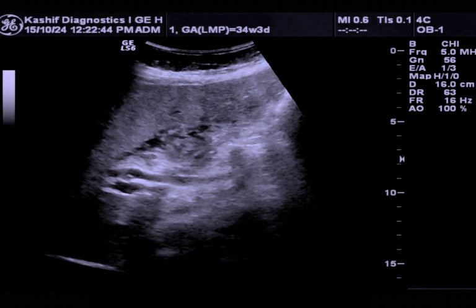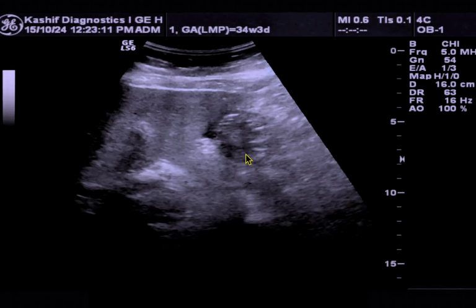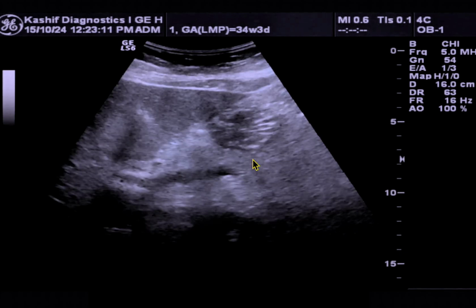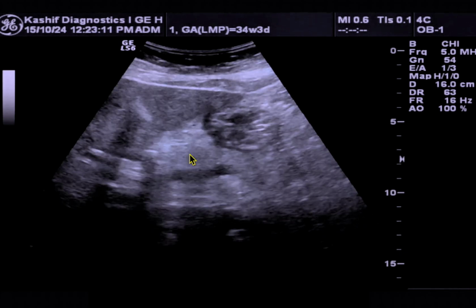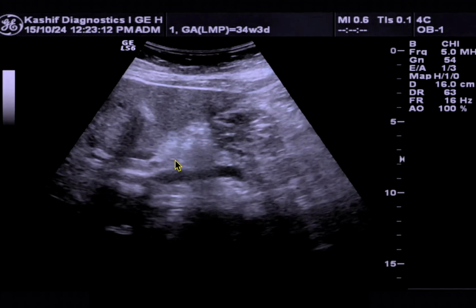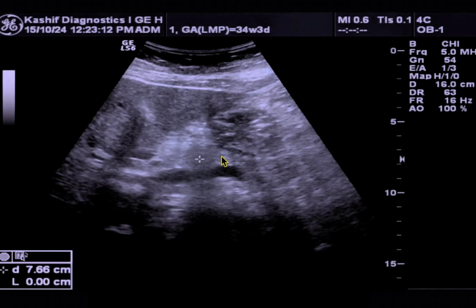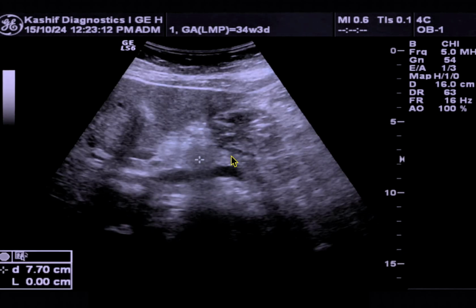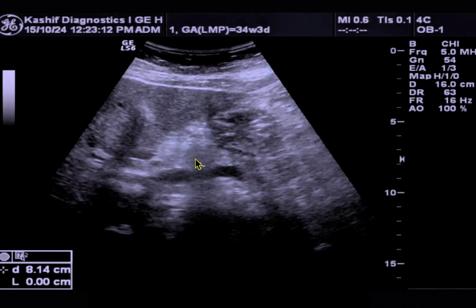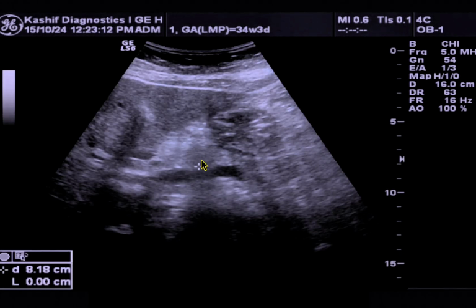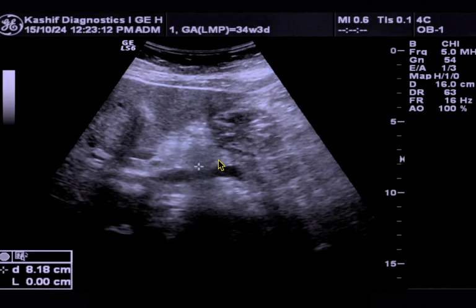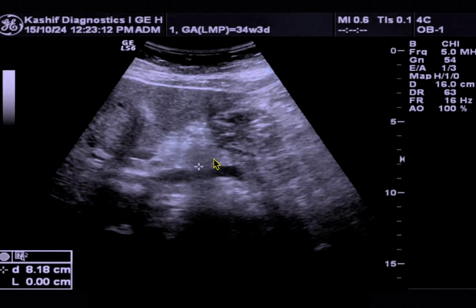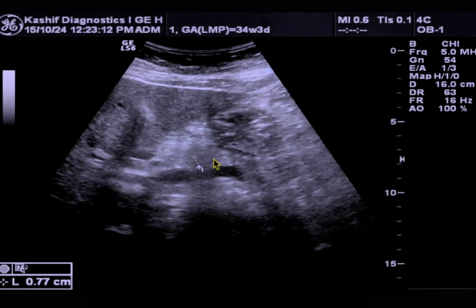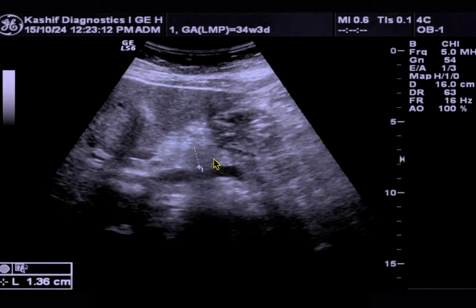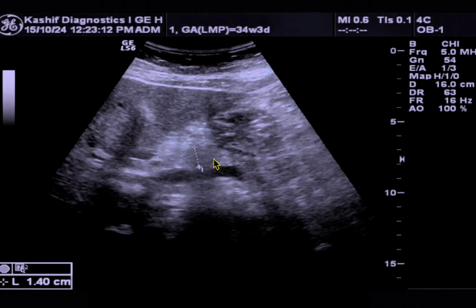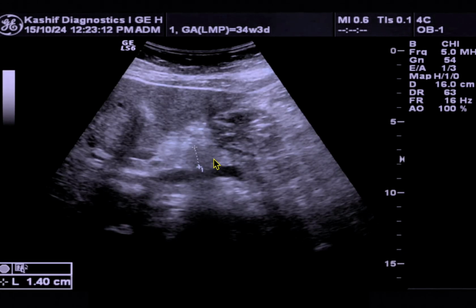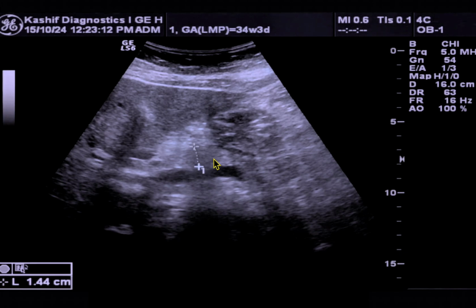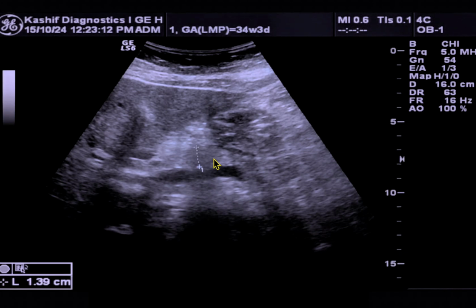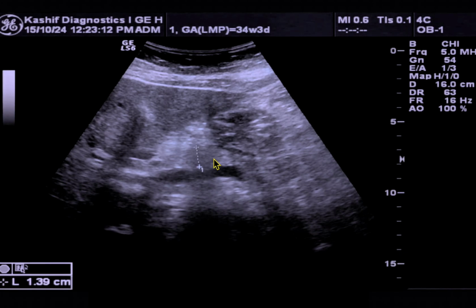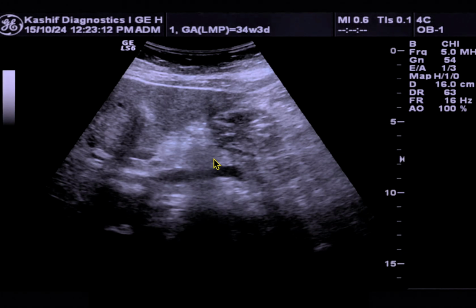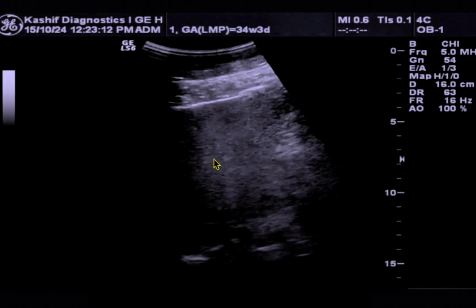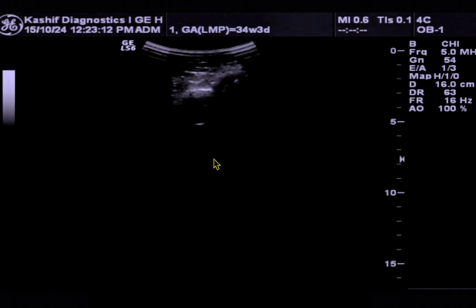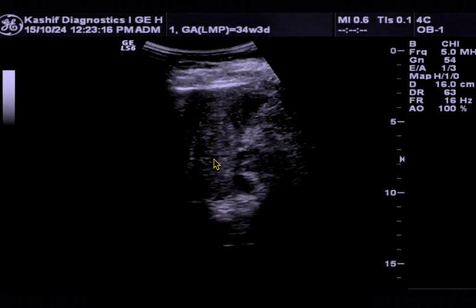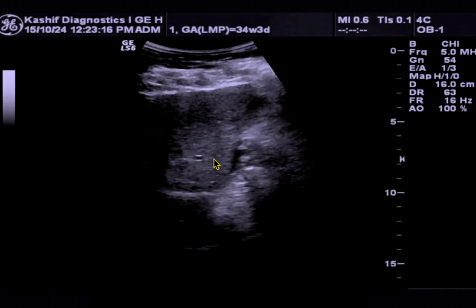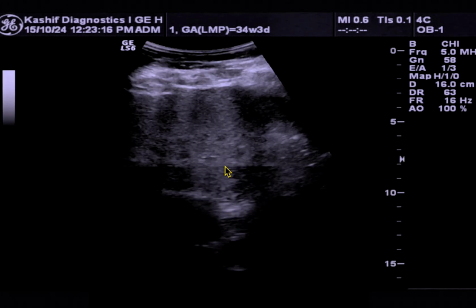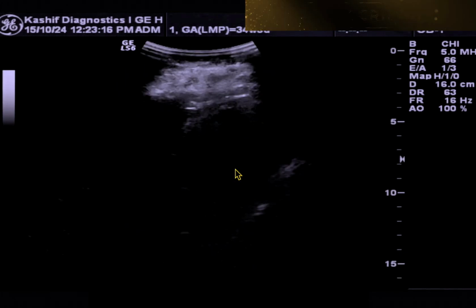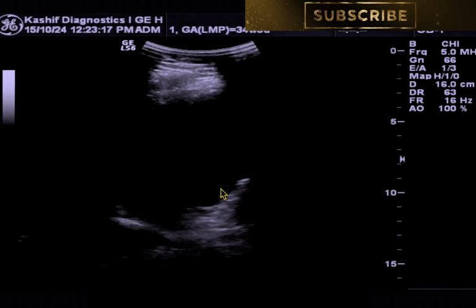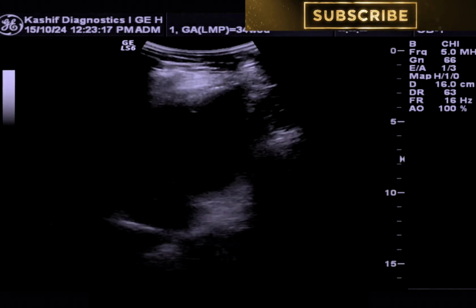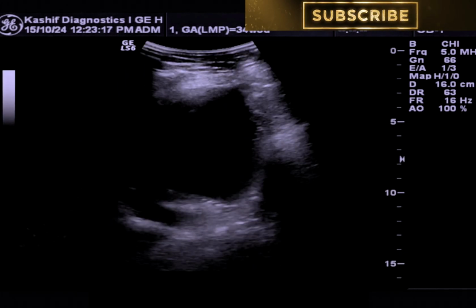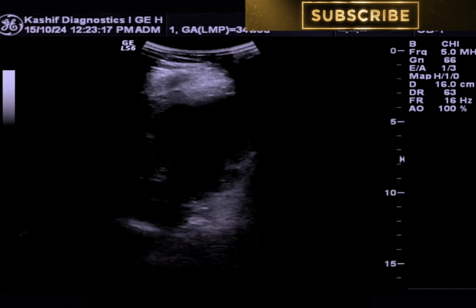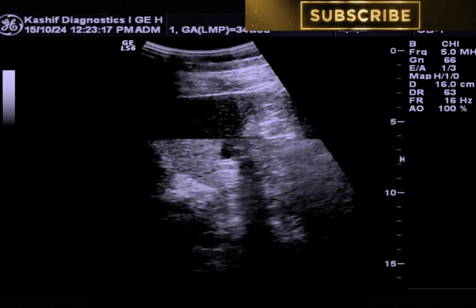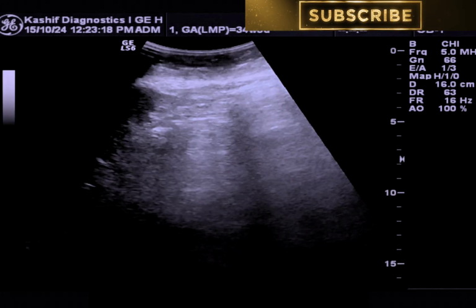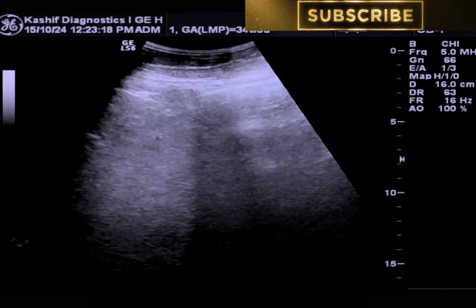This is the pancreas. The pancreas is normal with no peripancreatic collection of fluid.